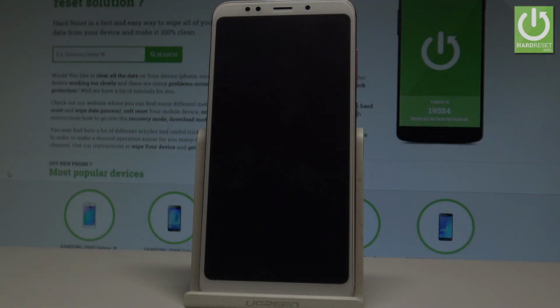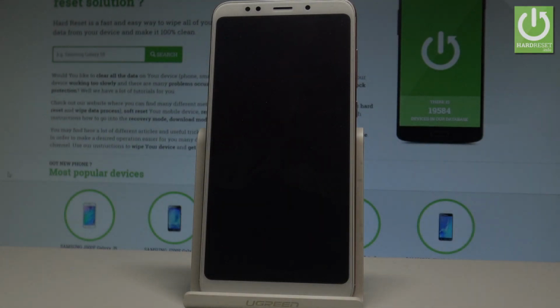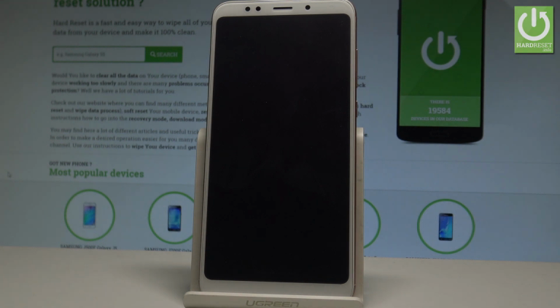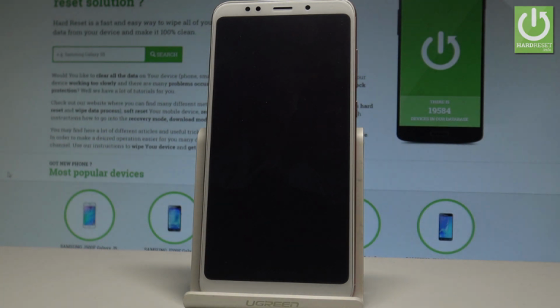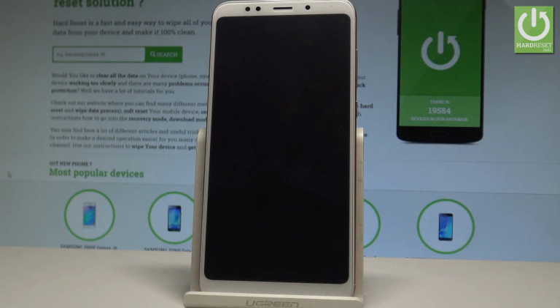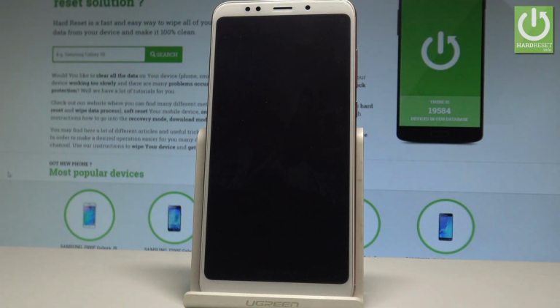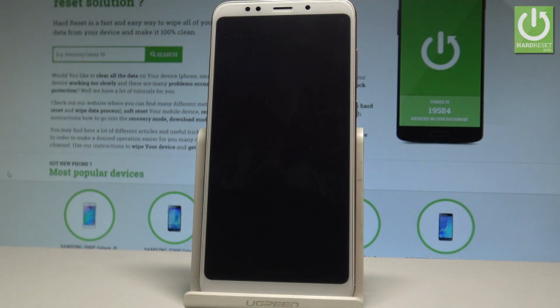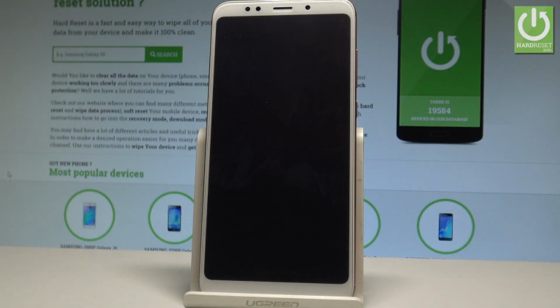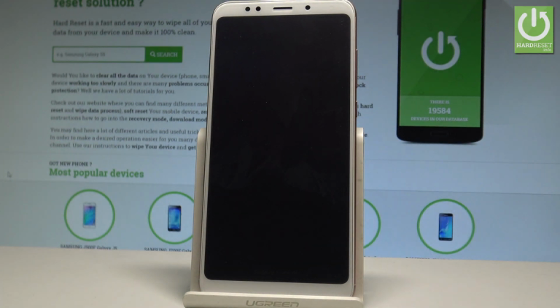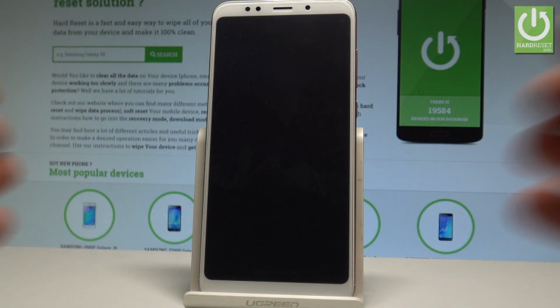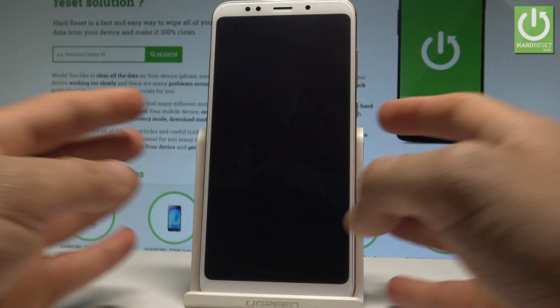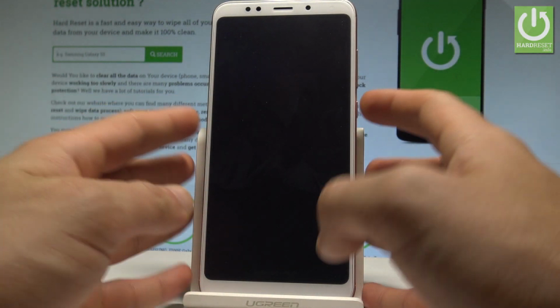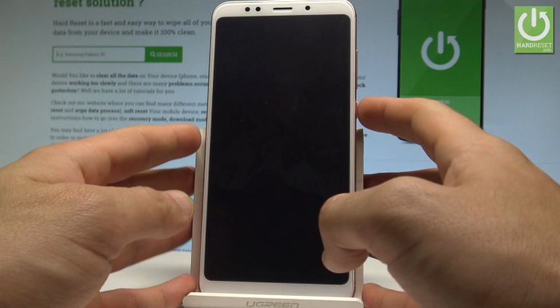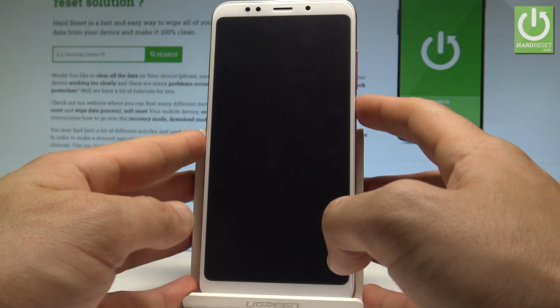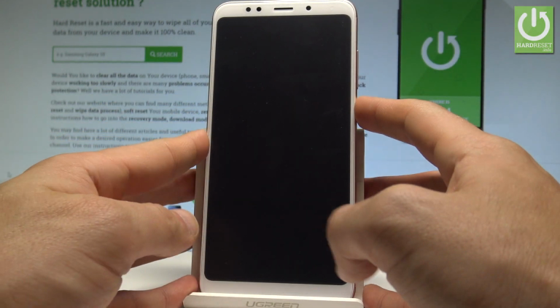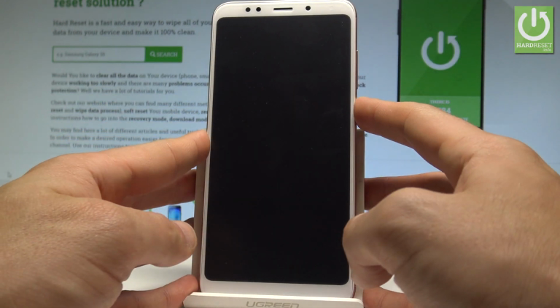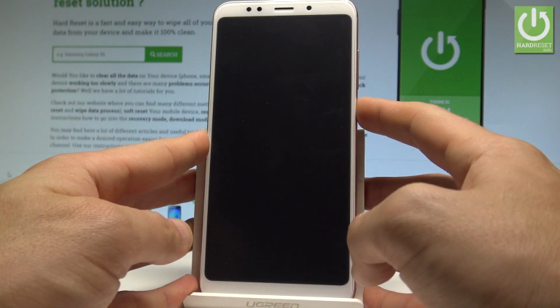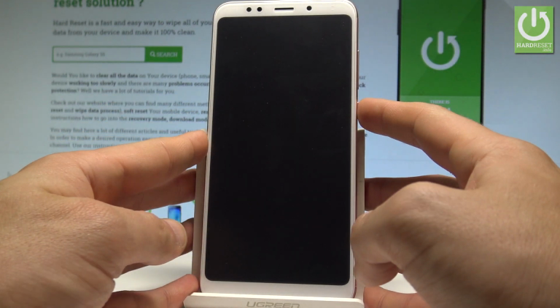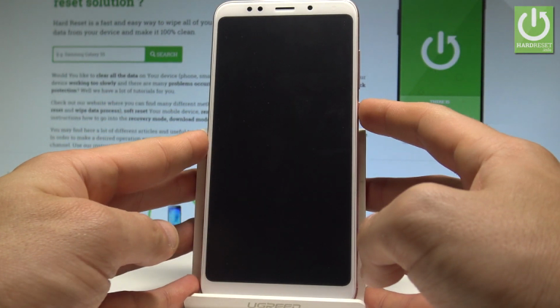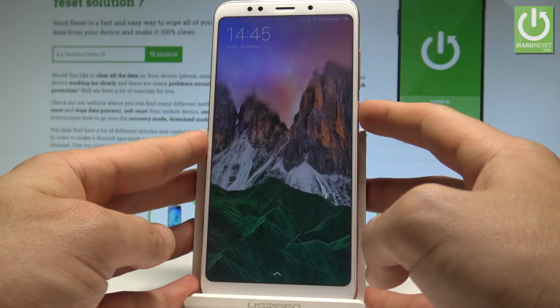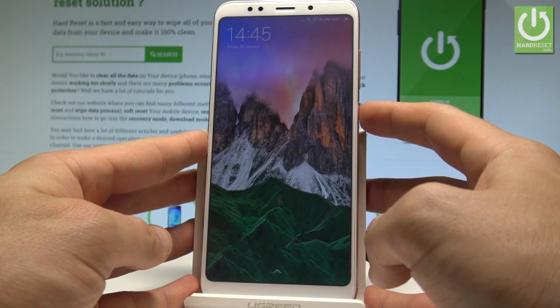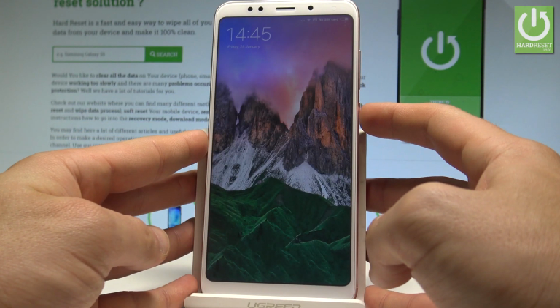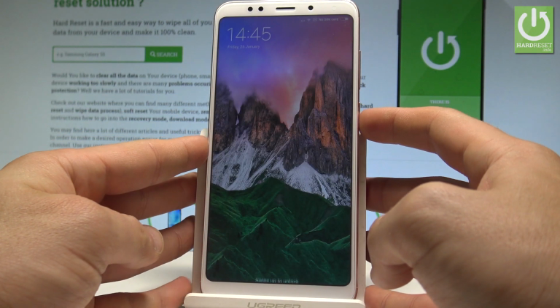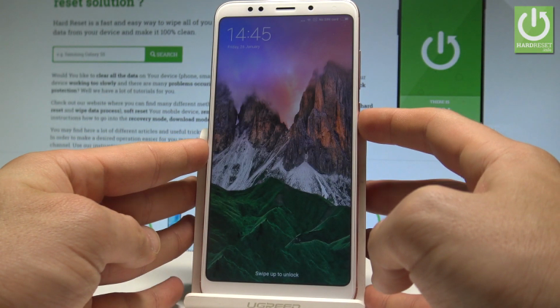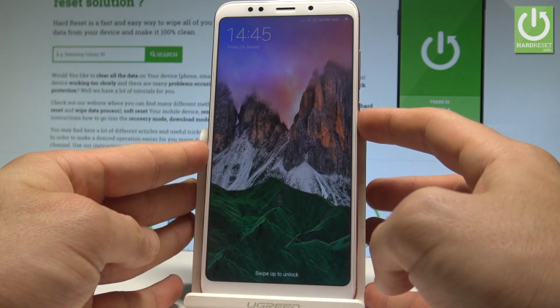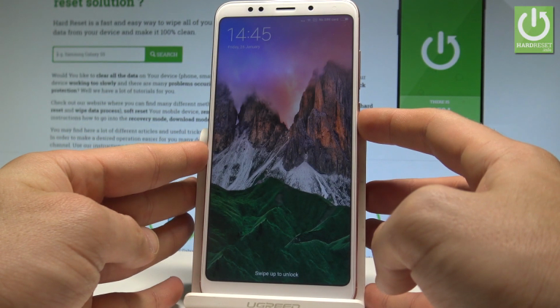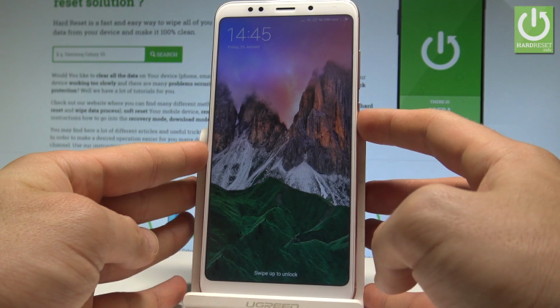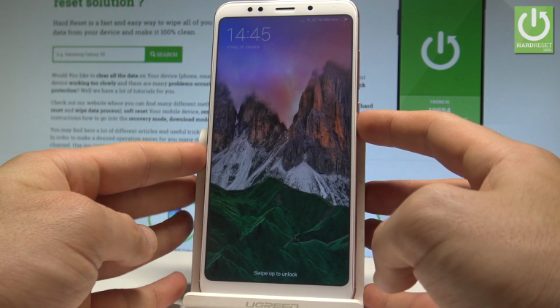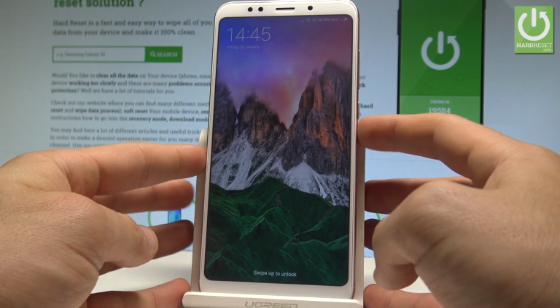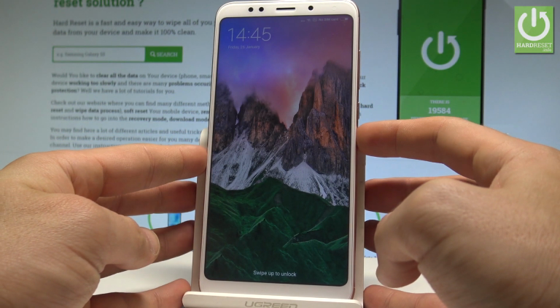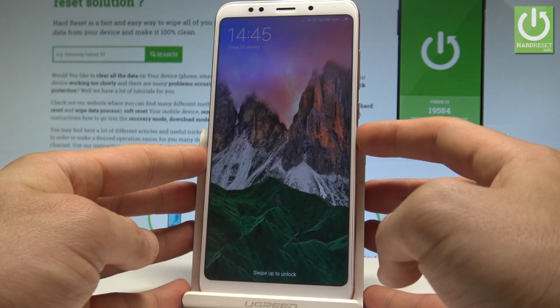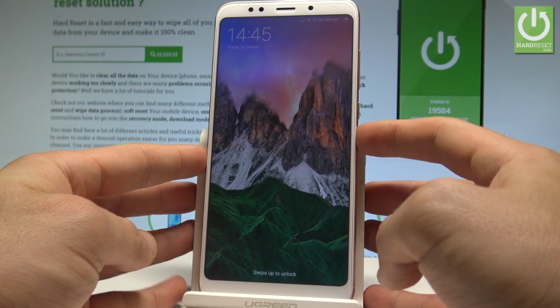Here I have Xiaomi Redmi 5 Plus and let me show you how to enter the fast boot mode on the following device.